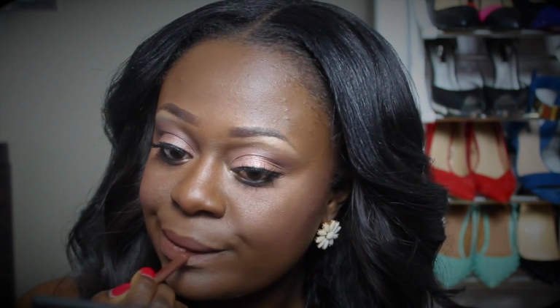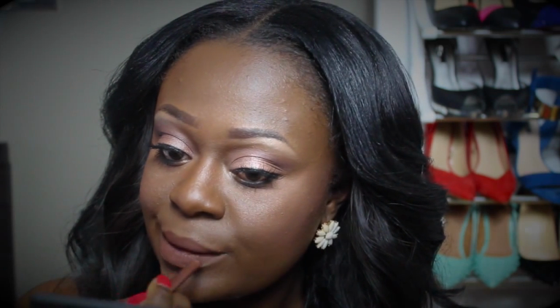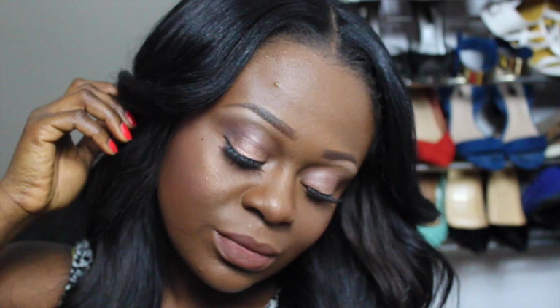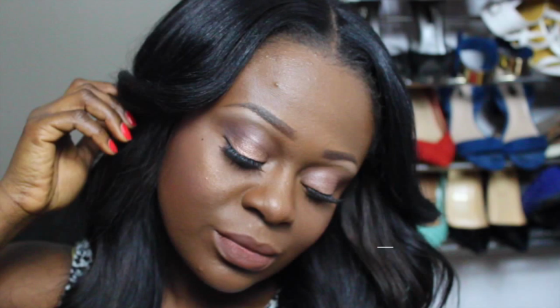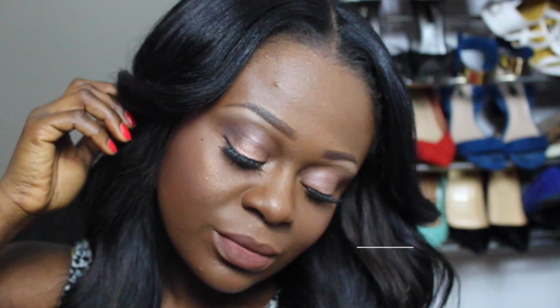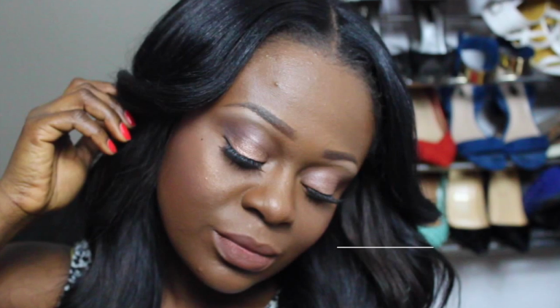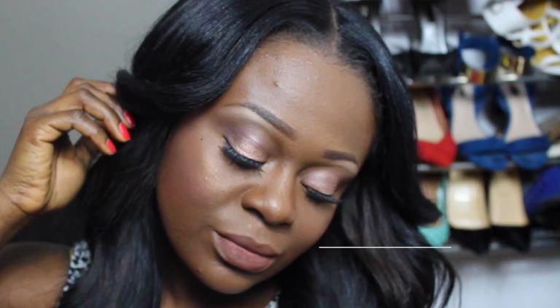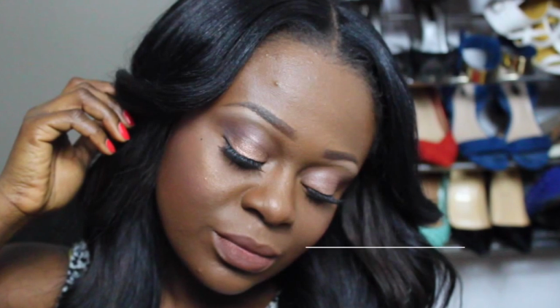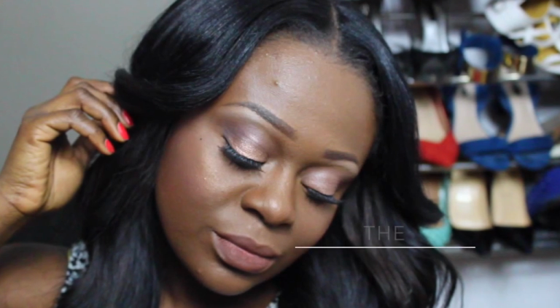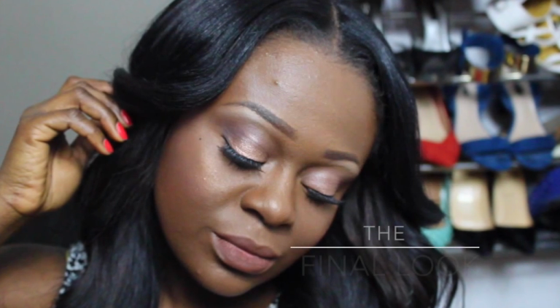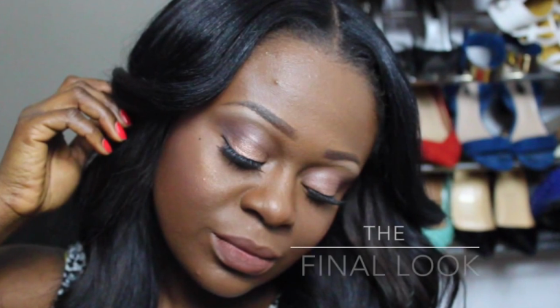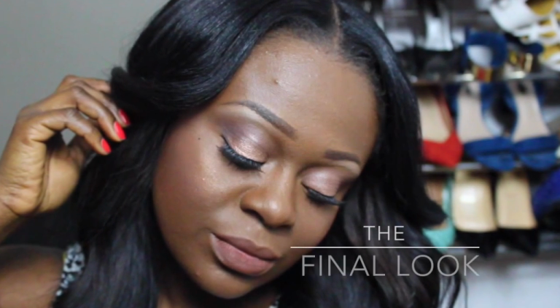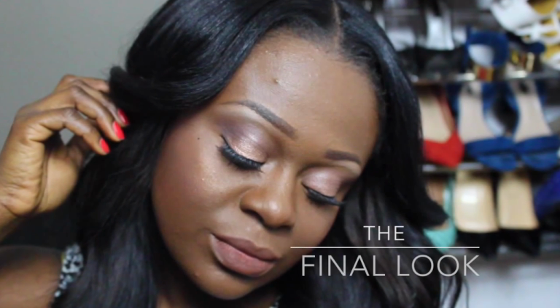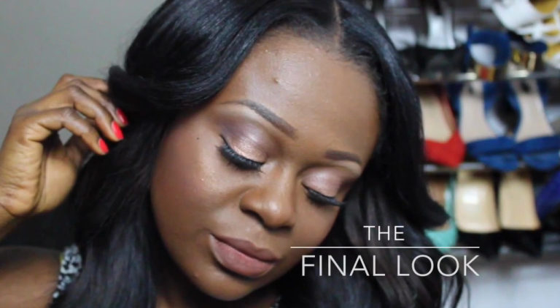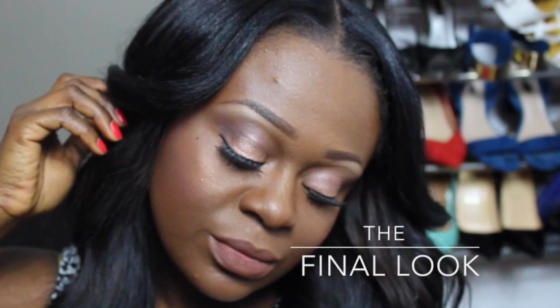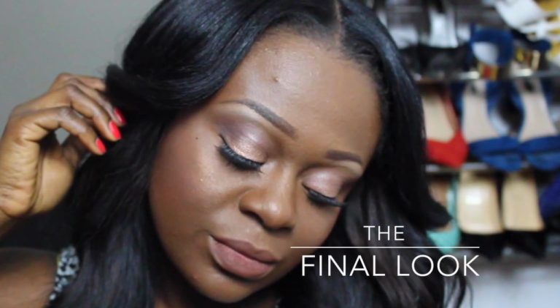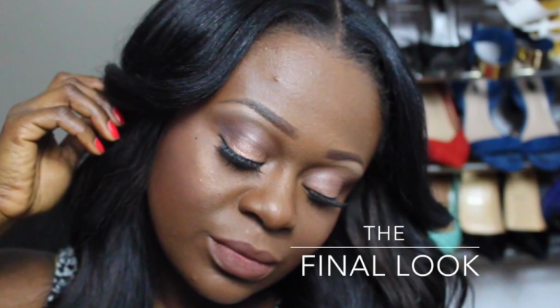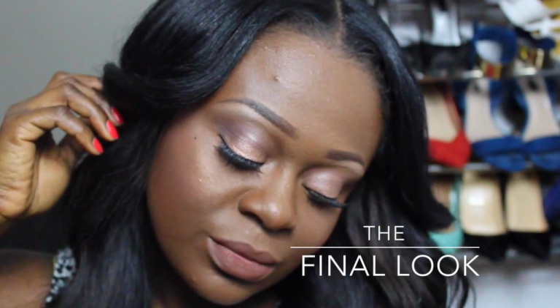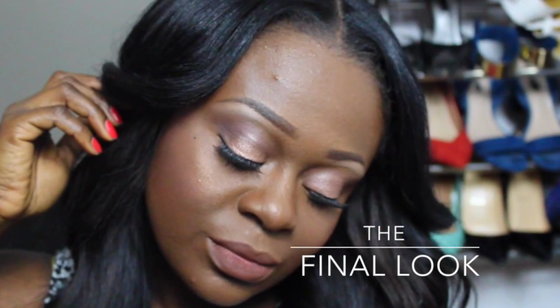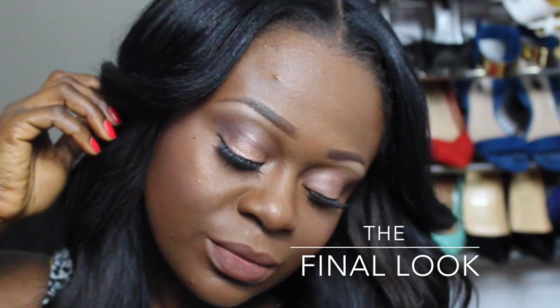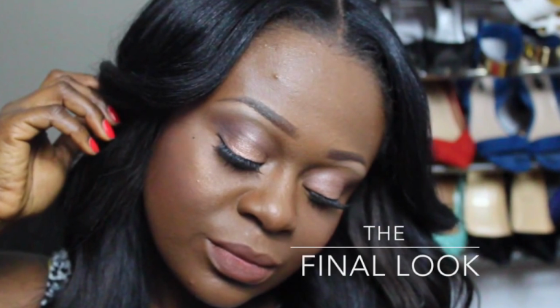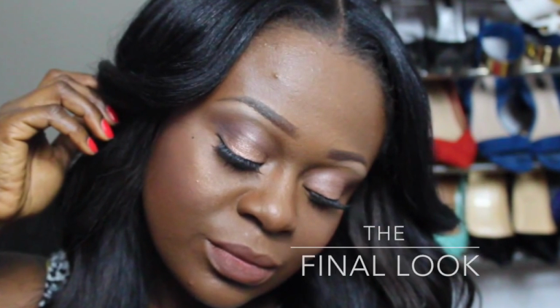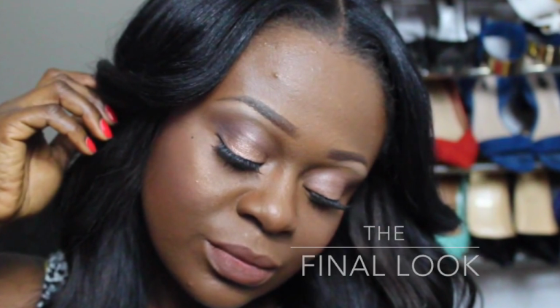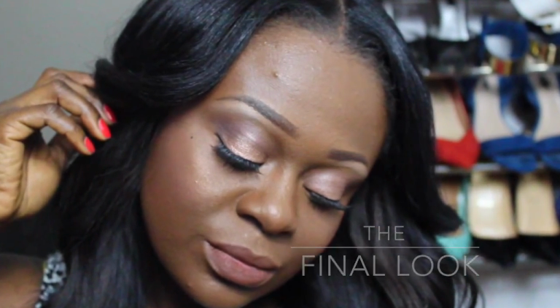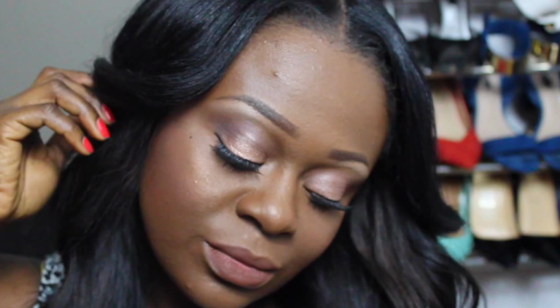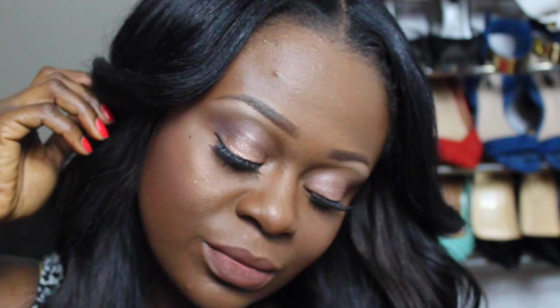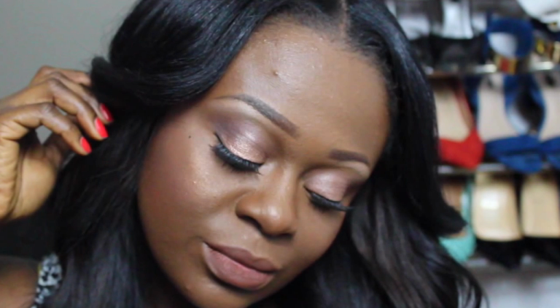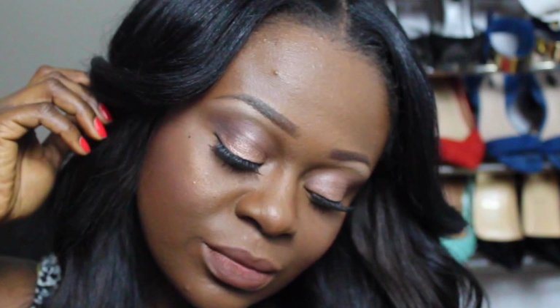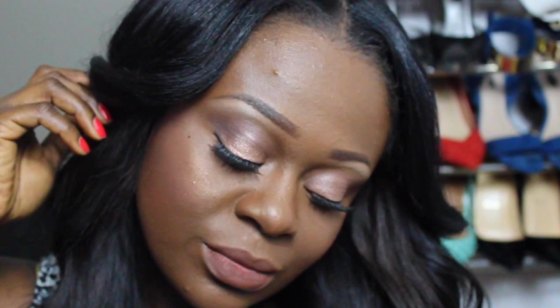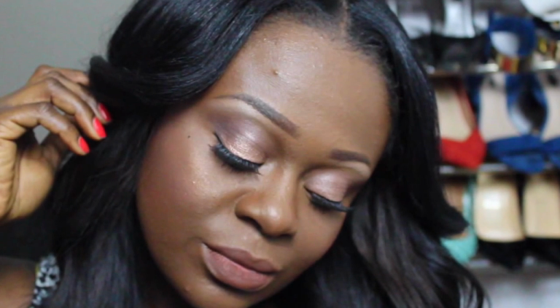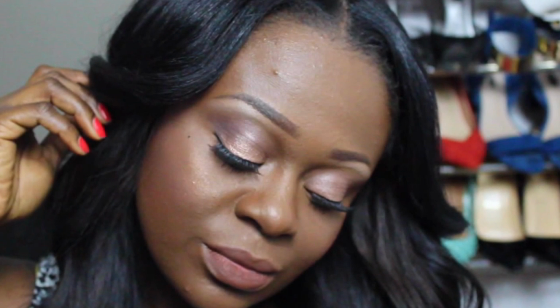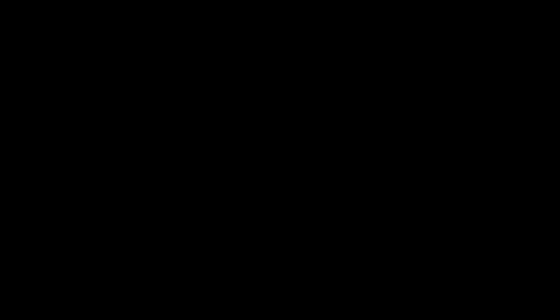And here is the final look! Hope you guys enjoyed this video. Thank you for watching — see you all in my next video.